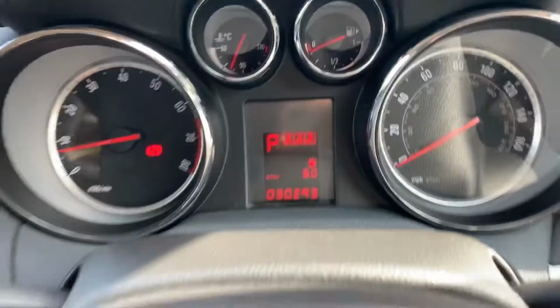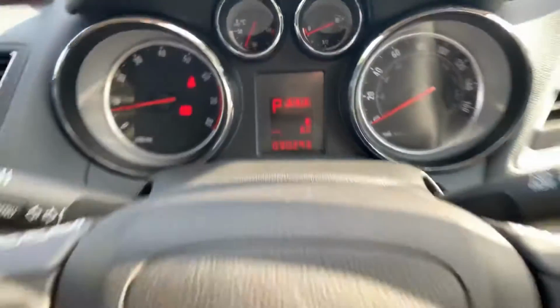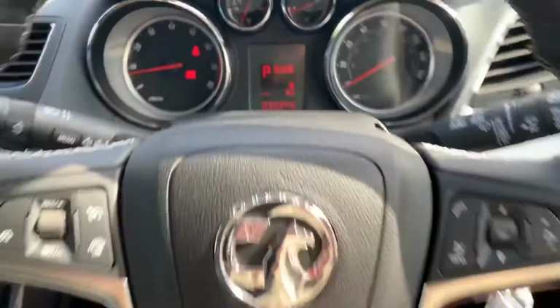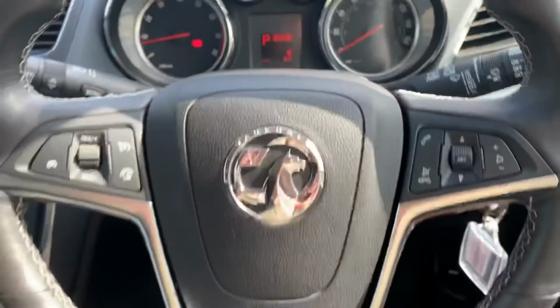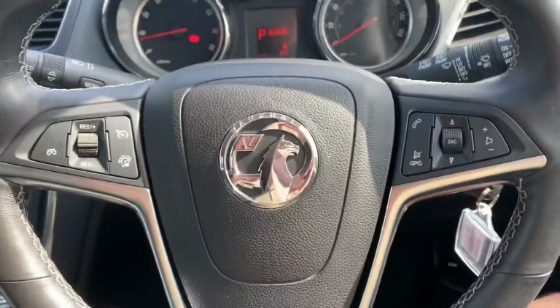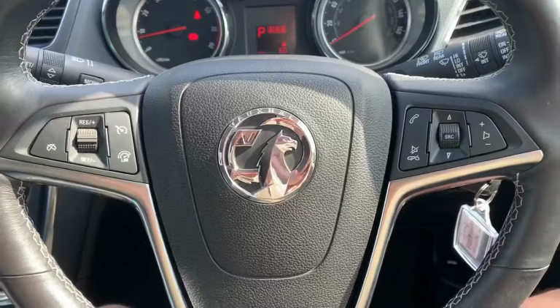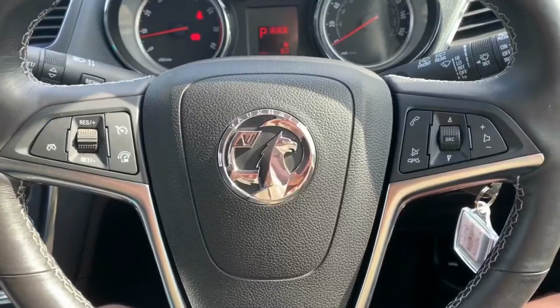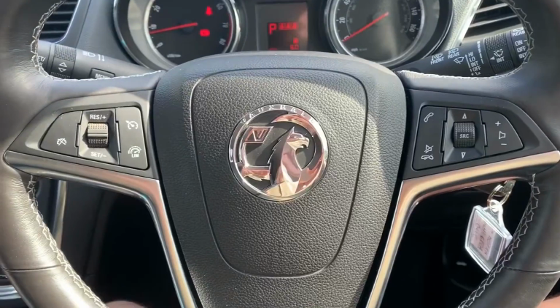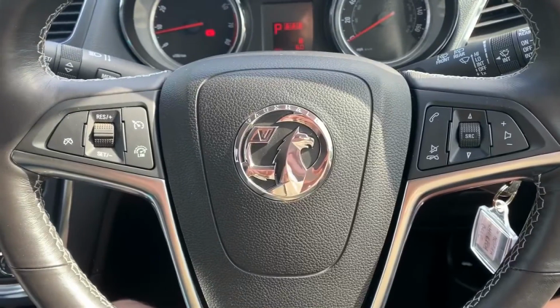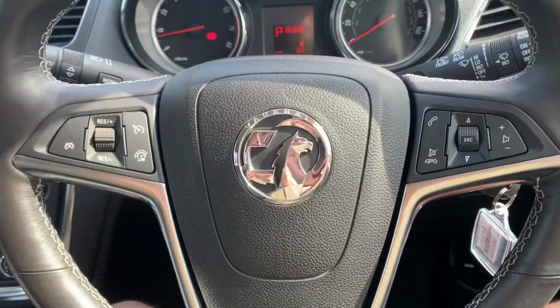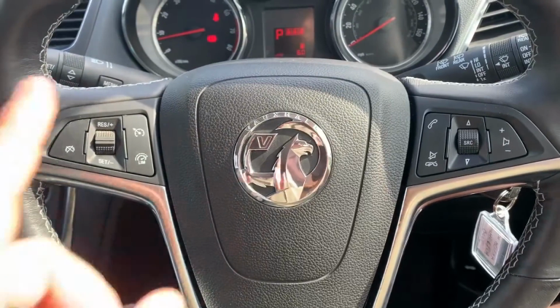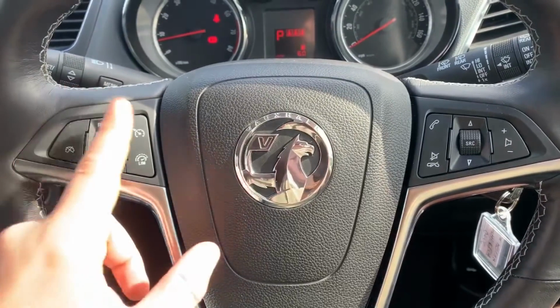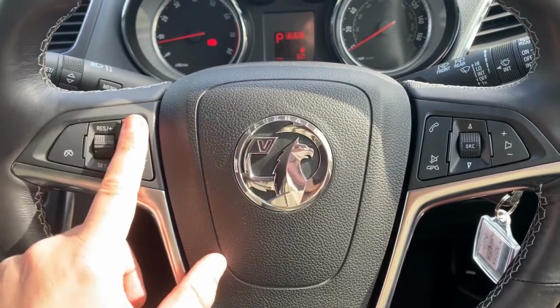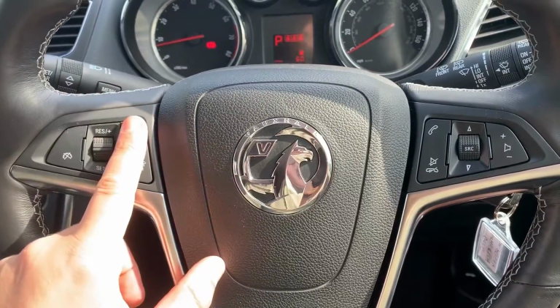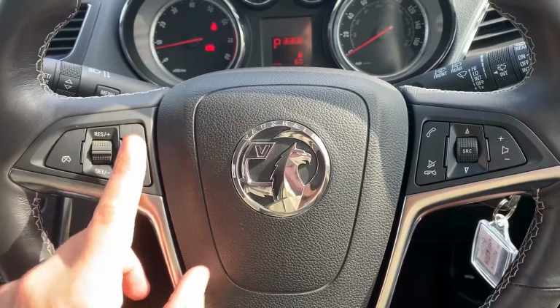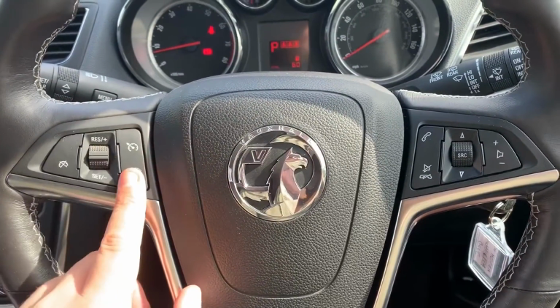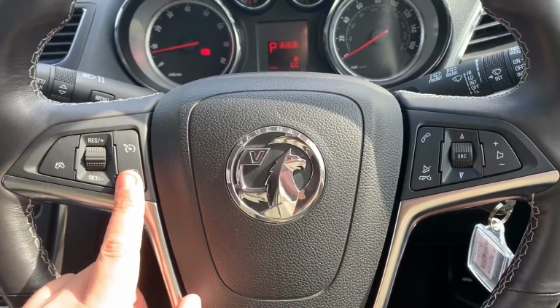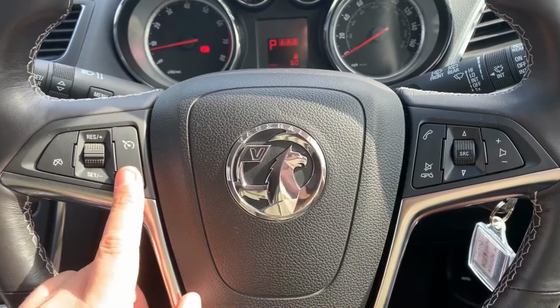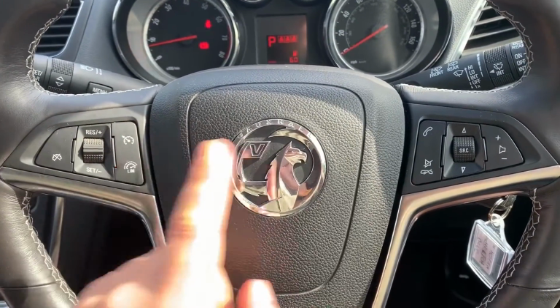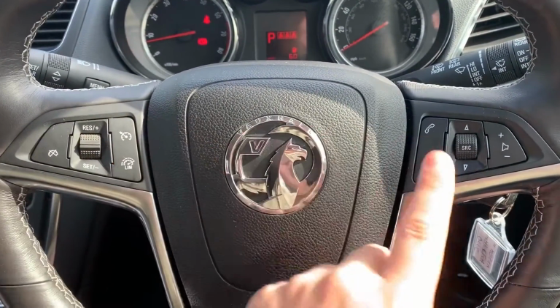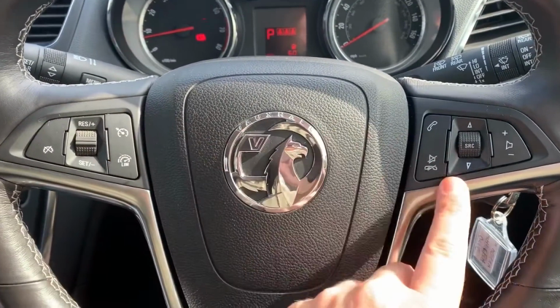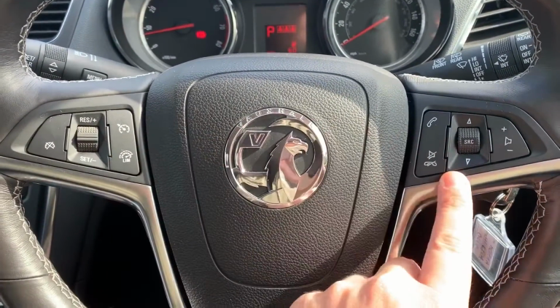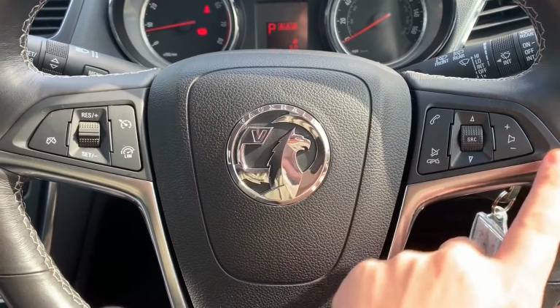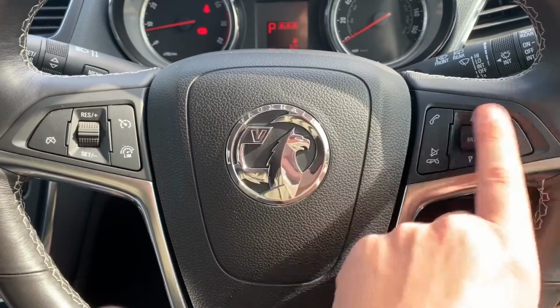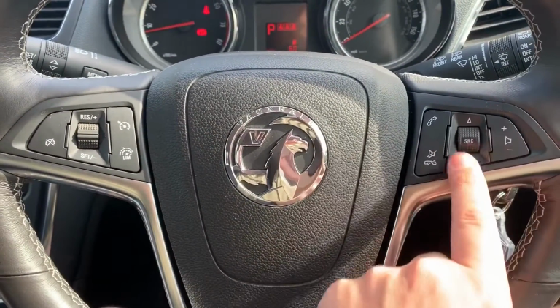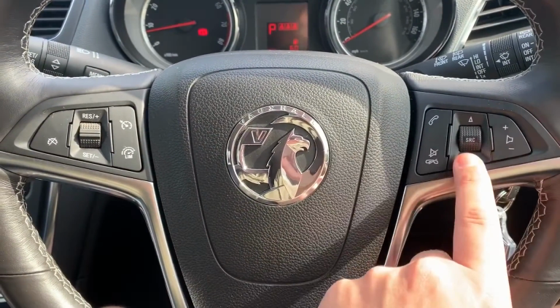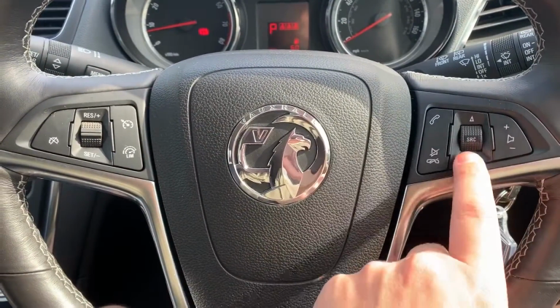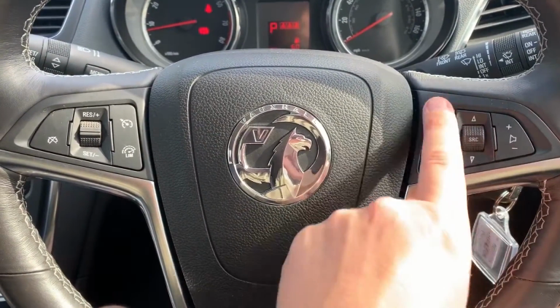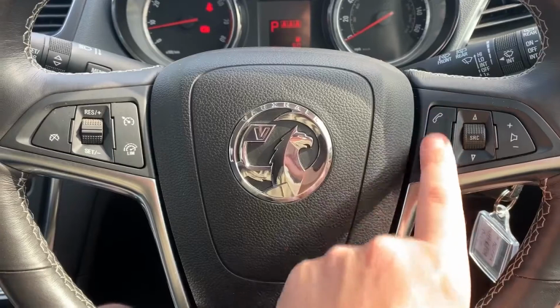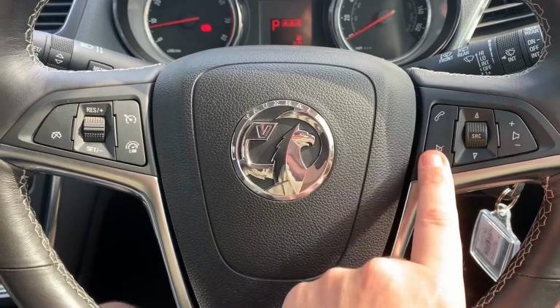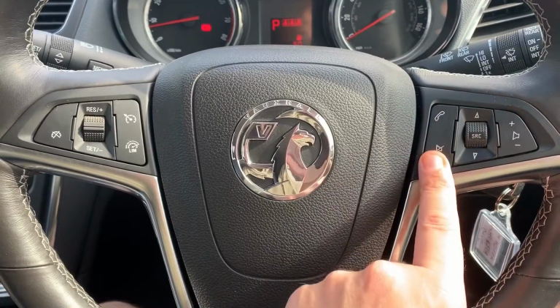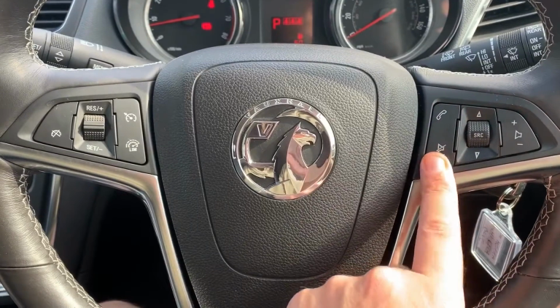Looking at the steering wheel, on the left hand side we have cruise control and speed limiter, and on the right hand side stereo and phone controls.